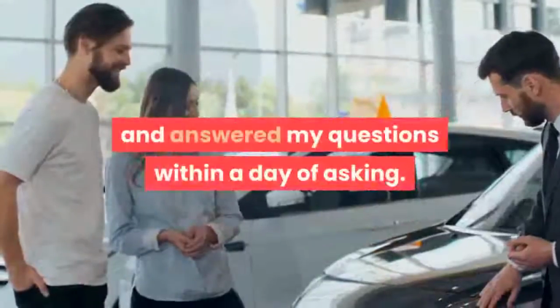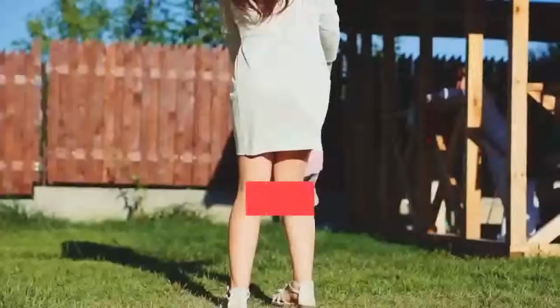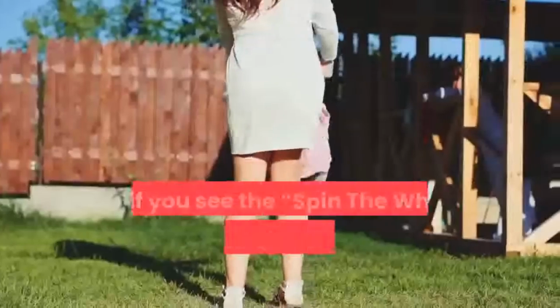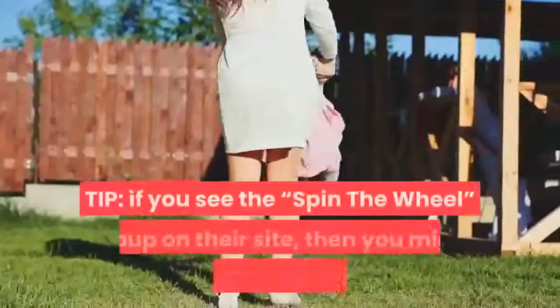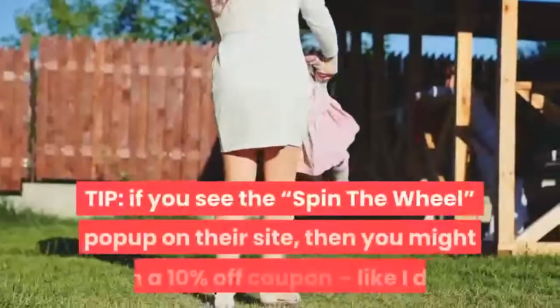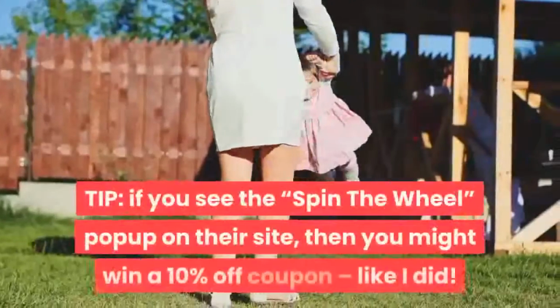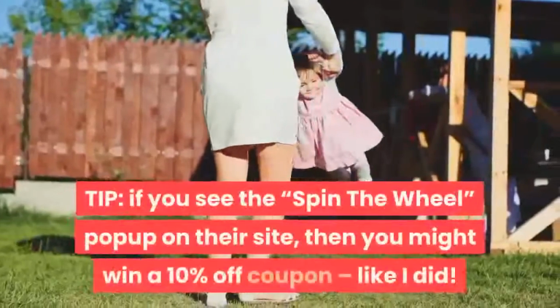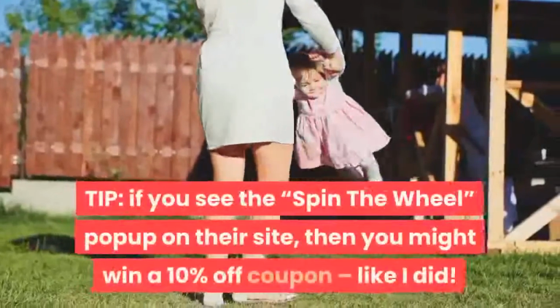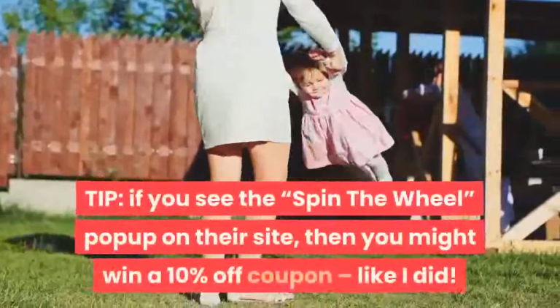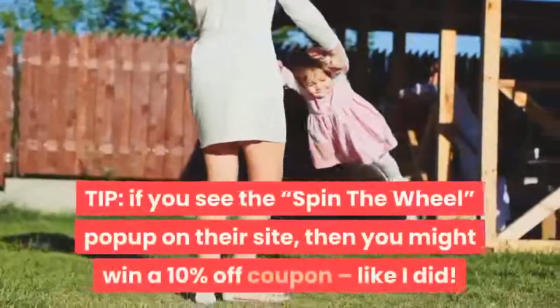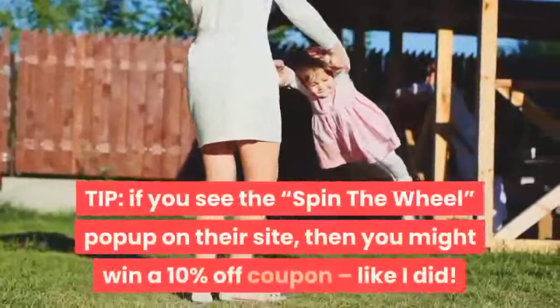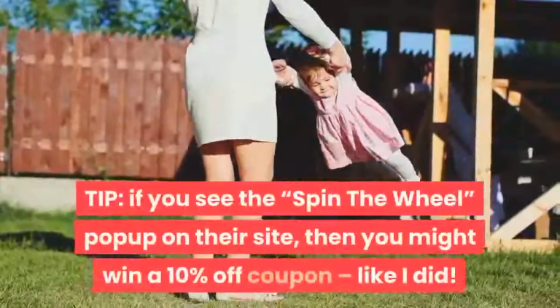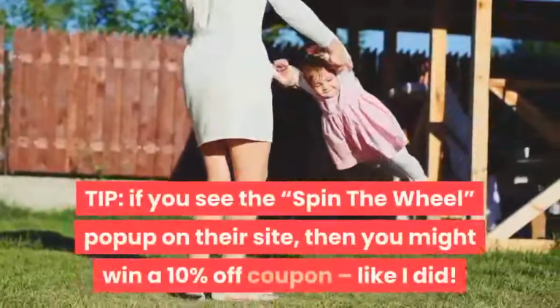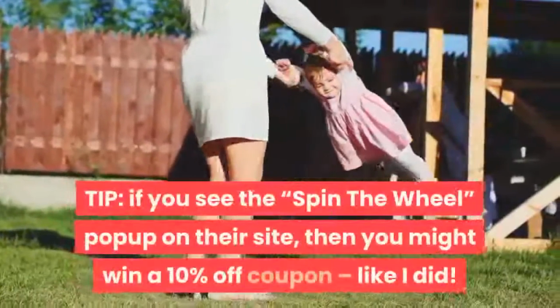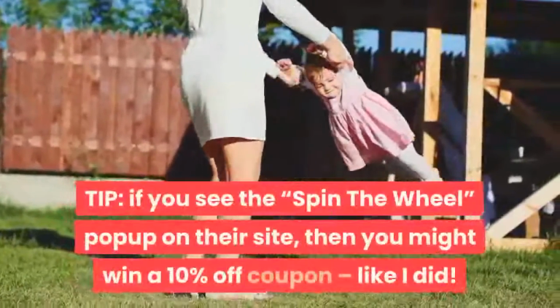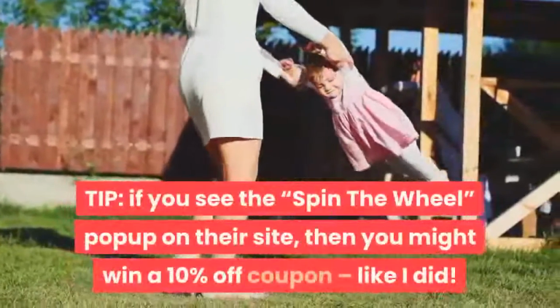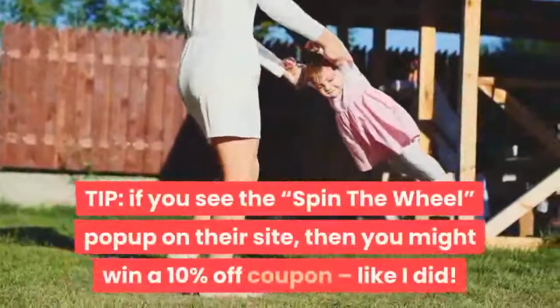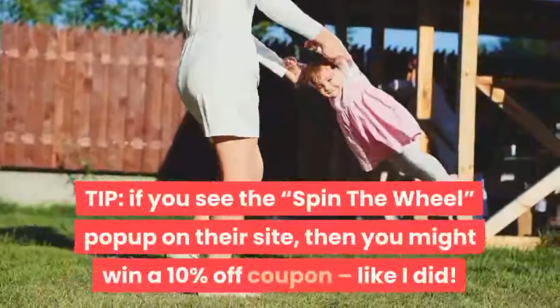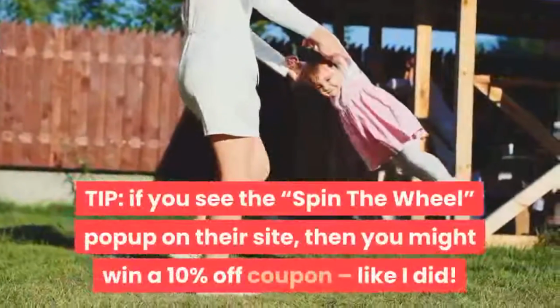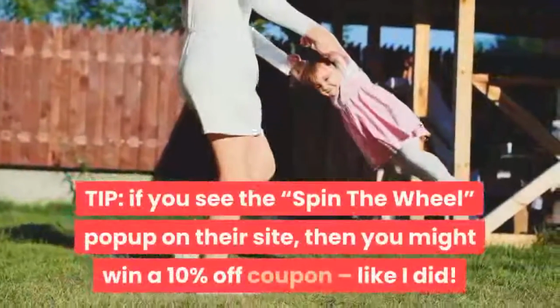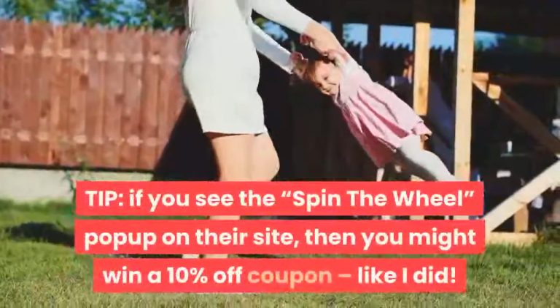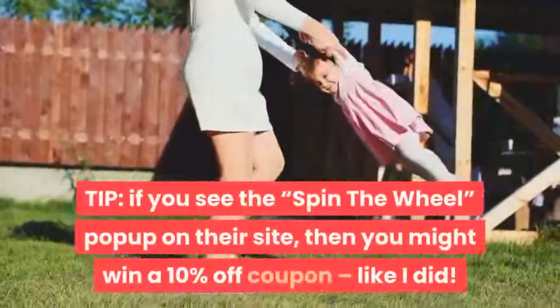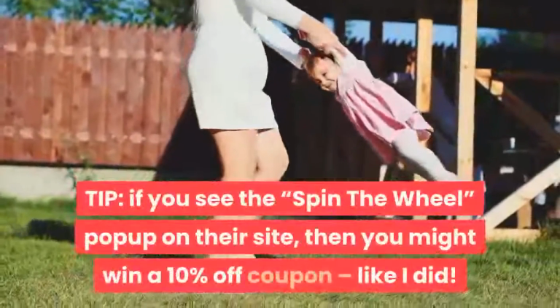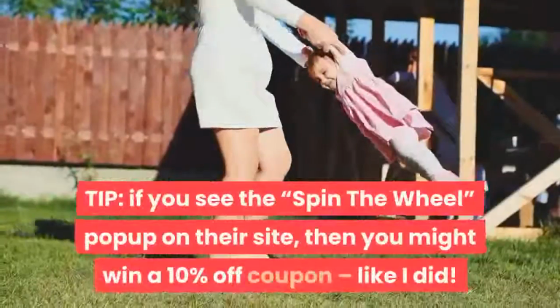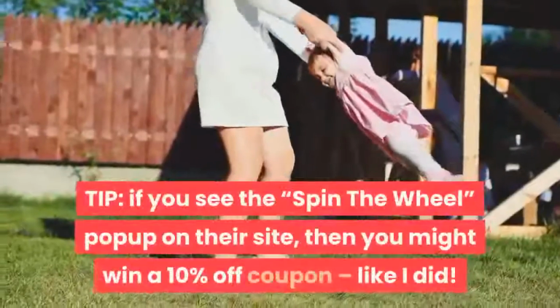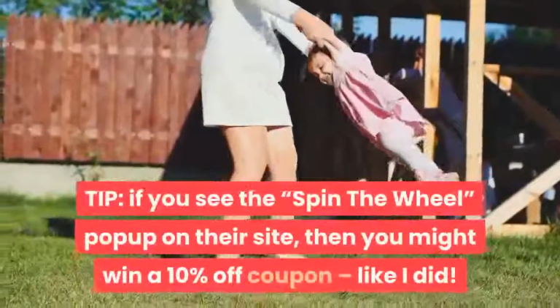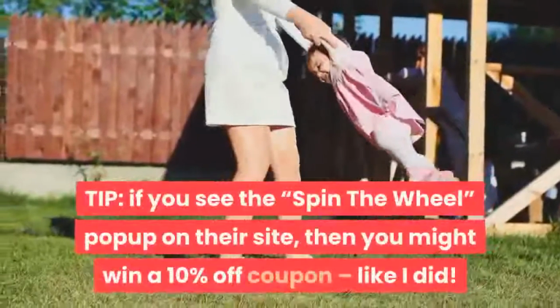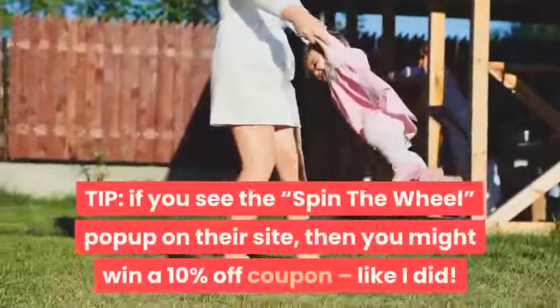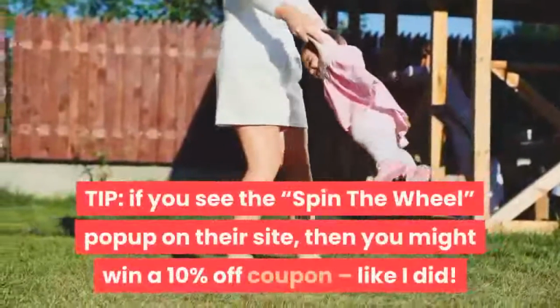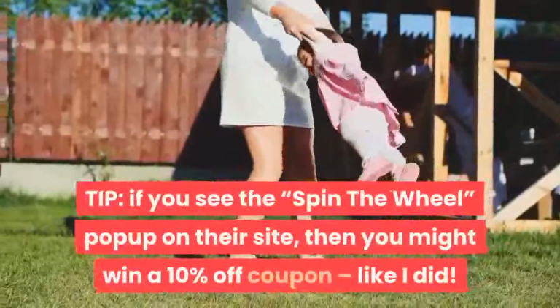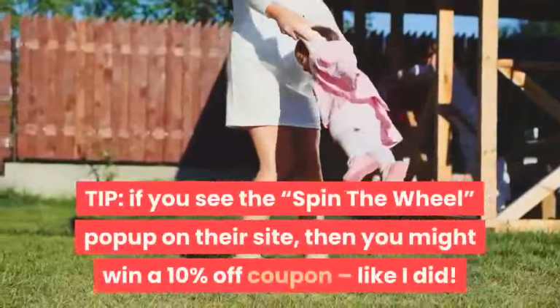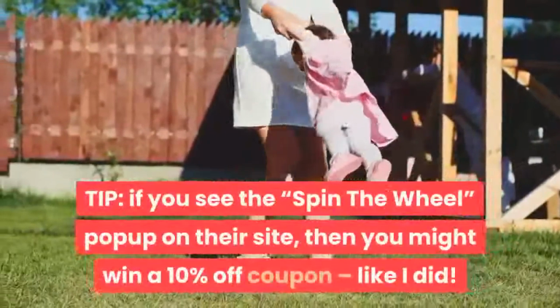Tip: if you see the 'spin the wheel' pop-up on their site, then you might win a 10% off coupon, like I did.